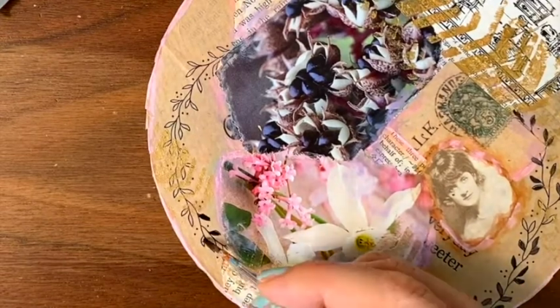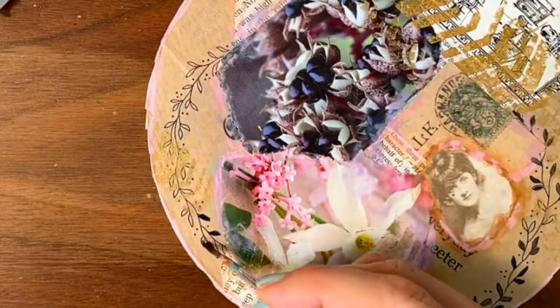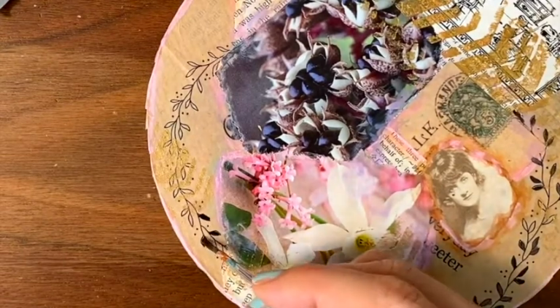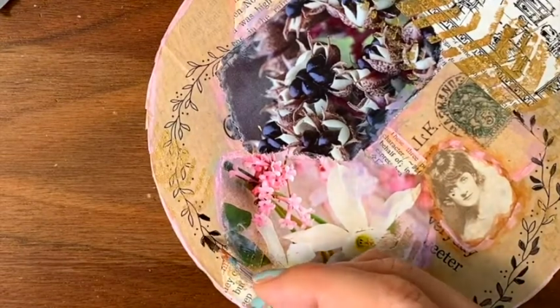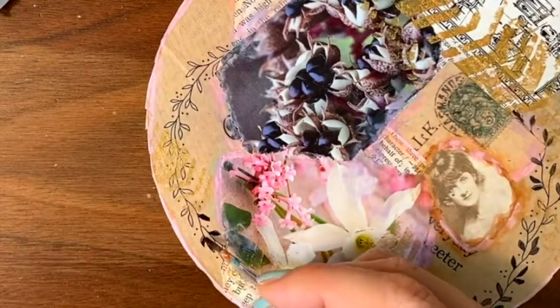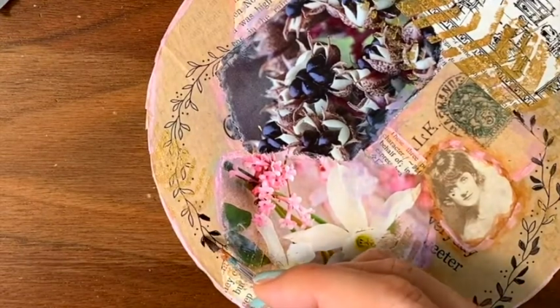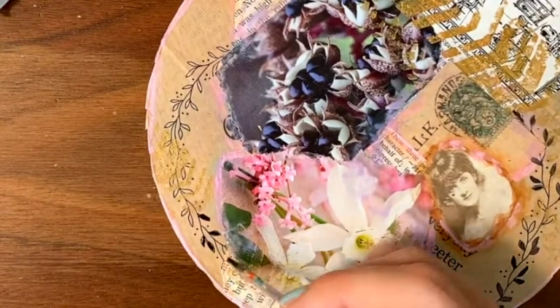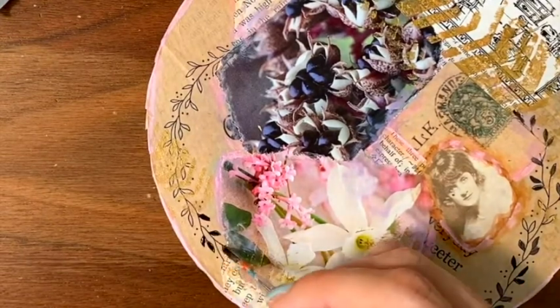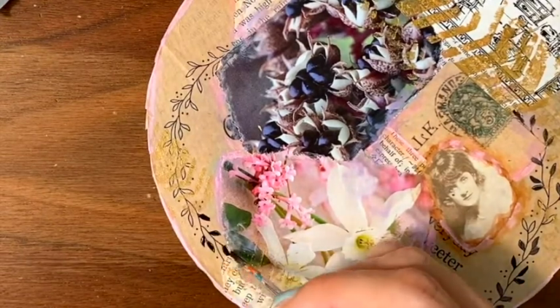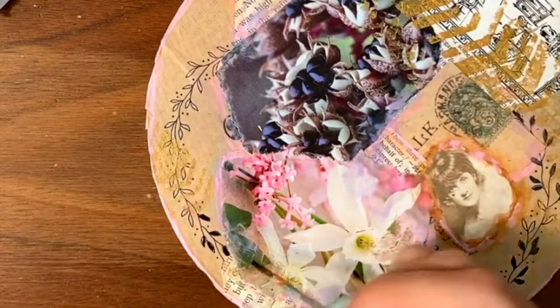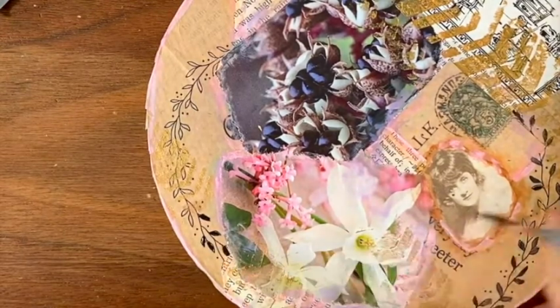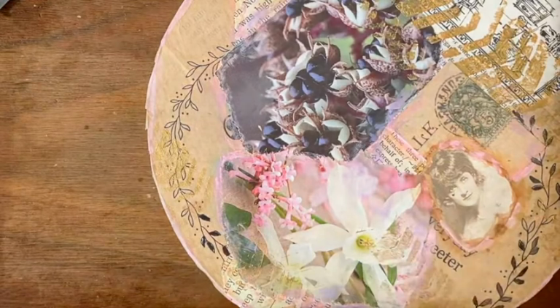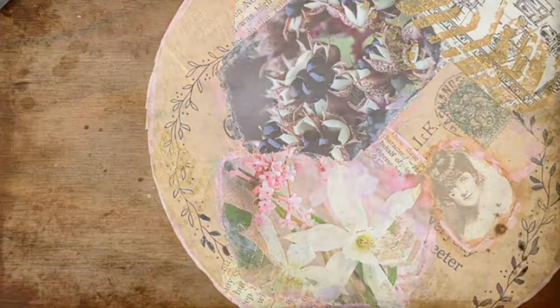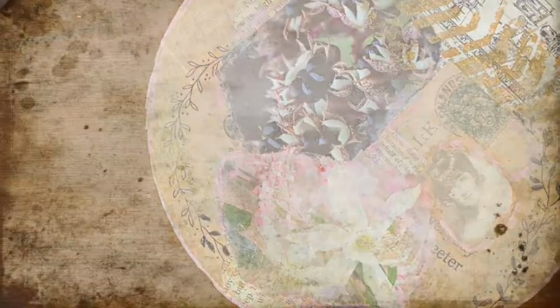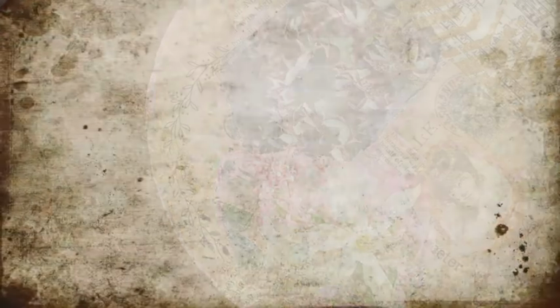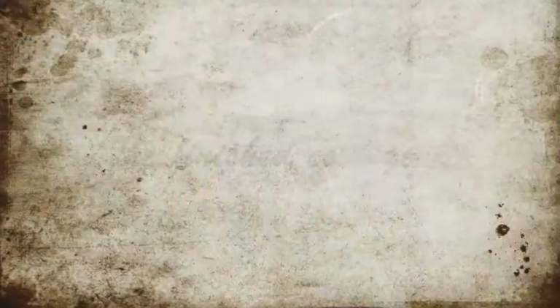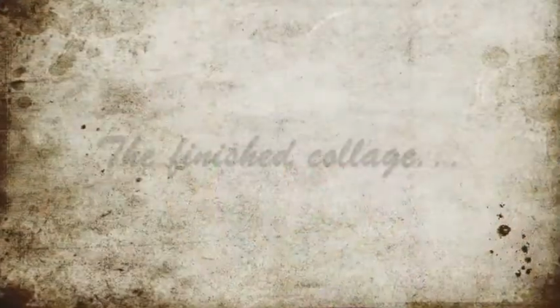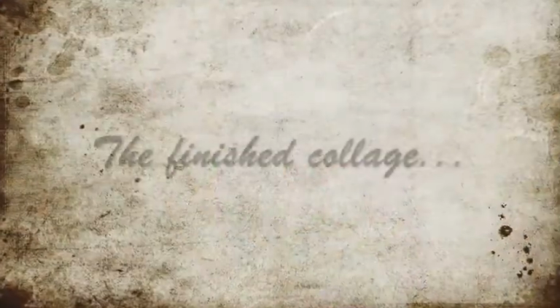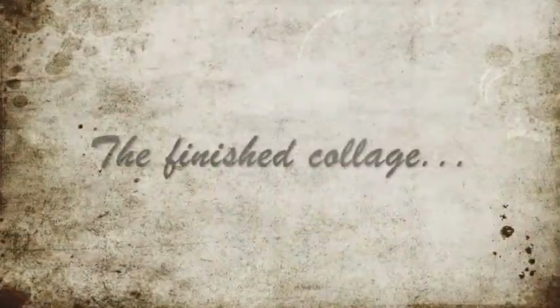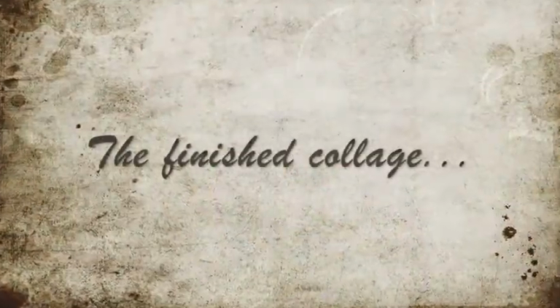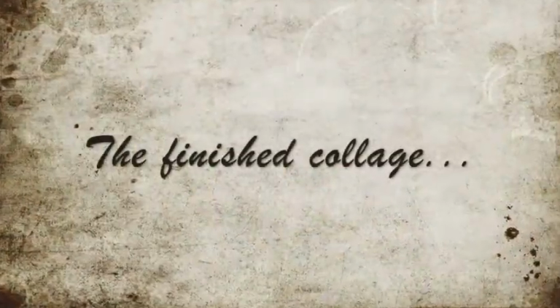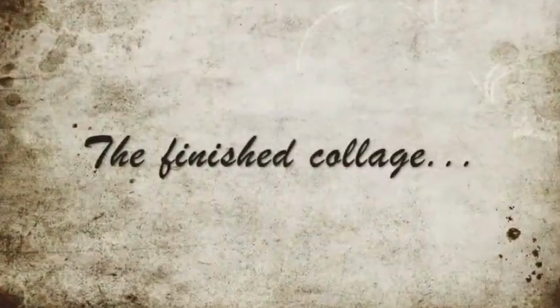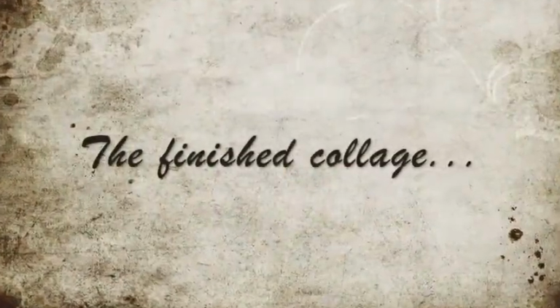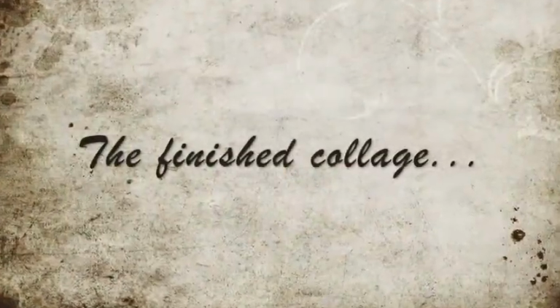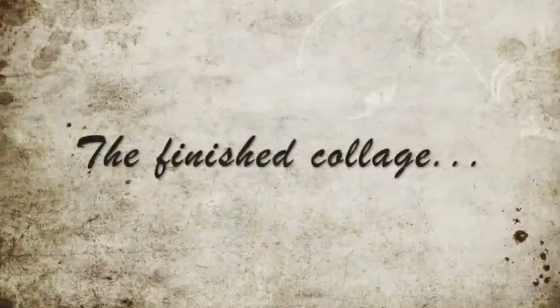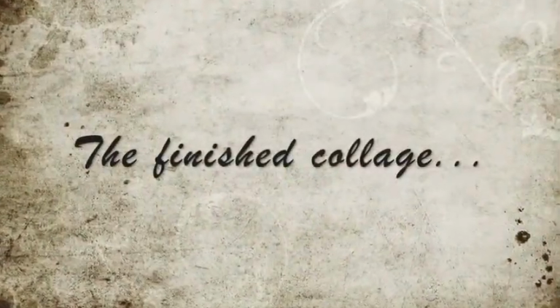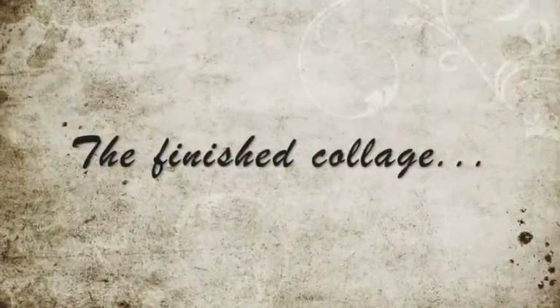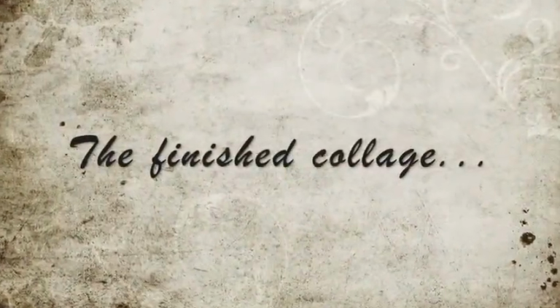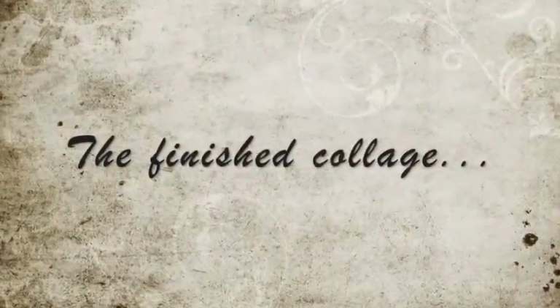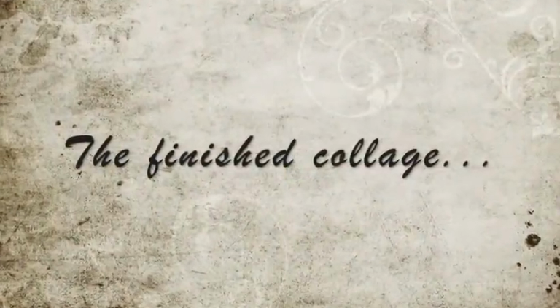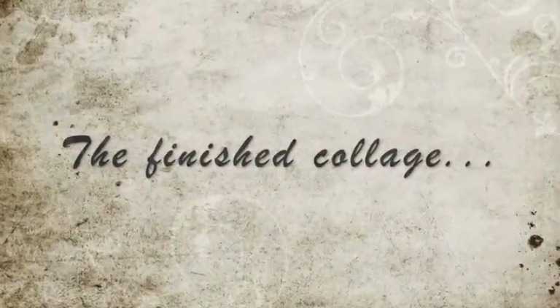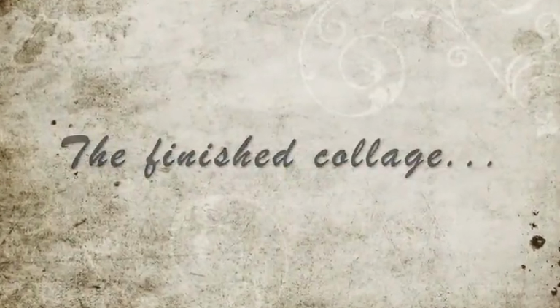And that's it. The collage is finished. Thank you so much for watching.